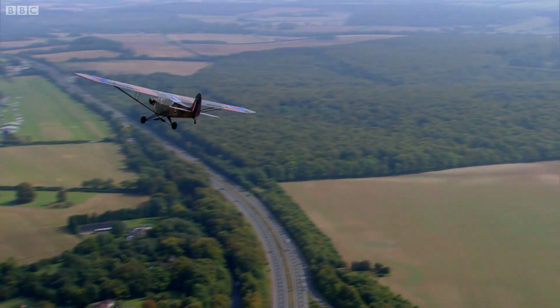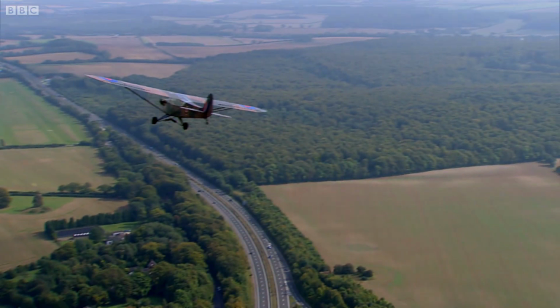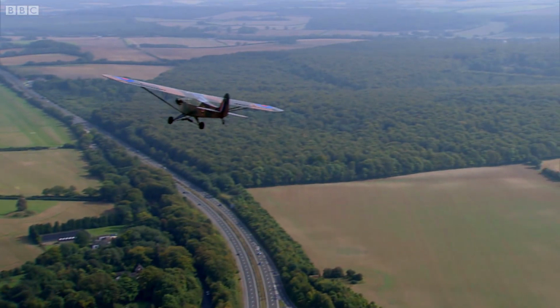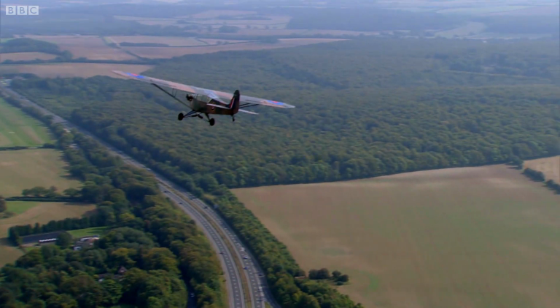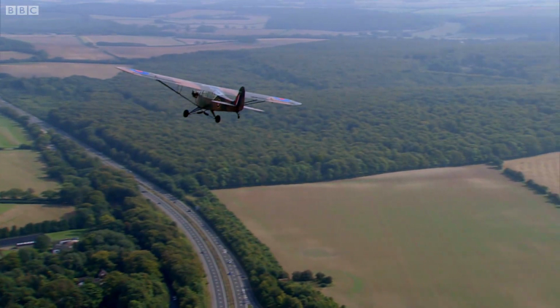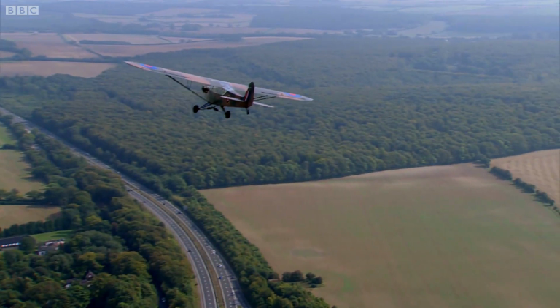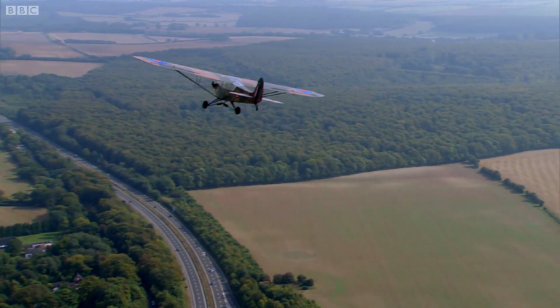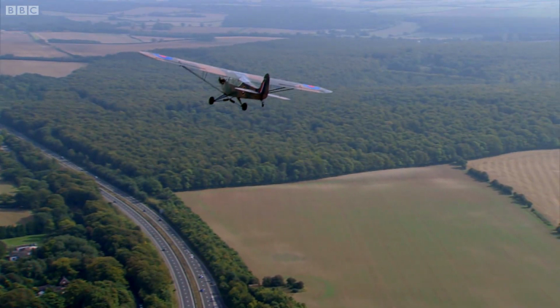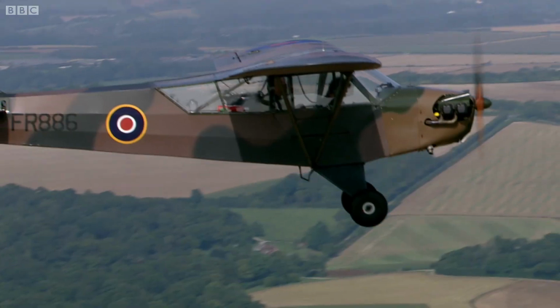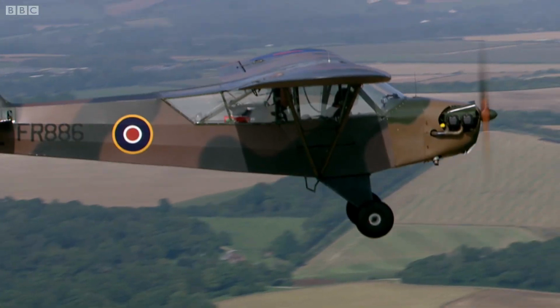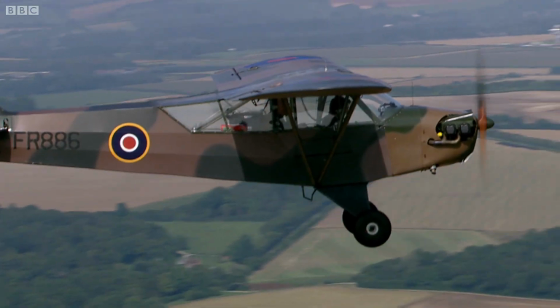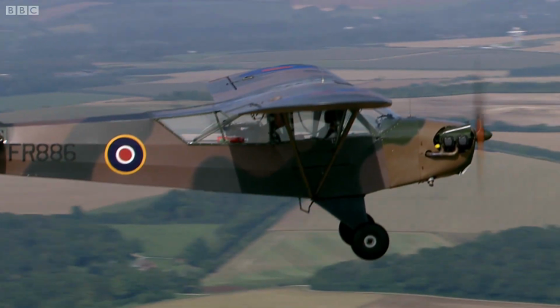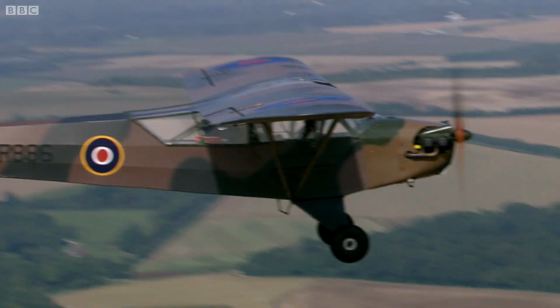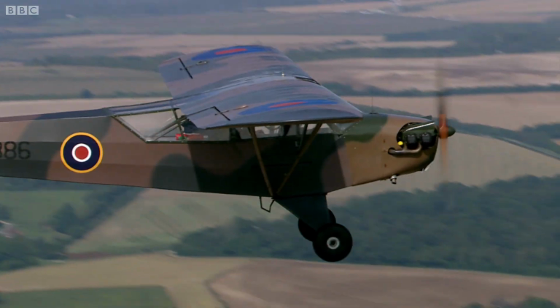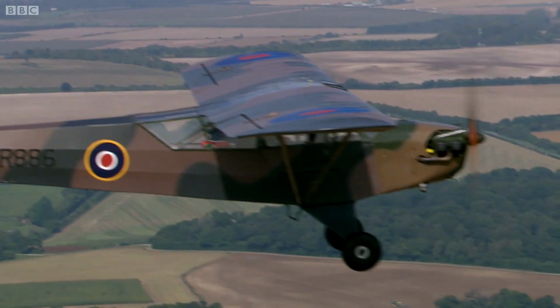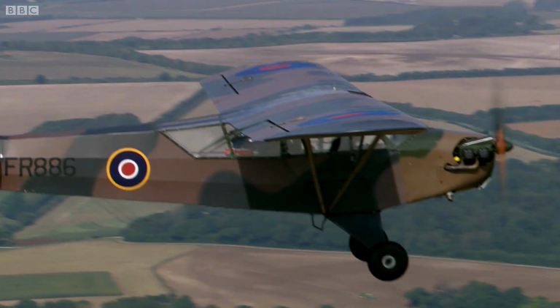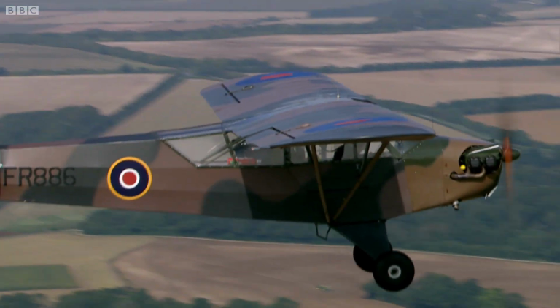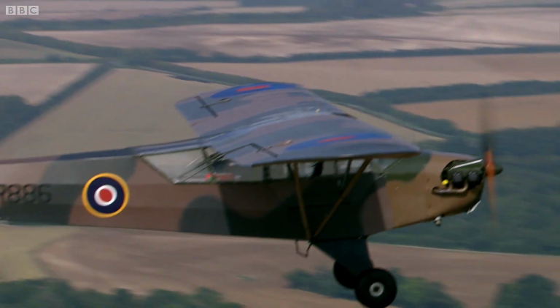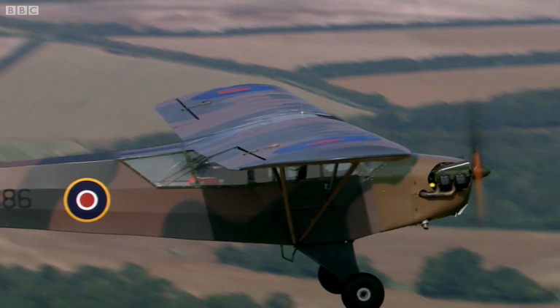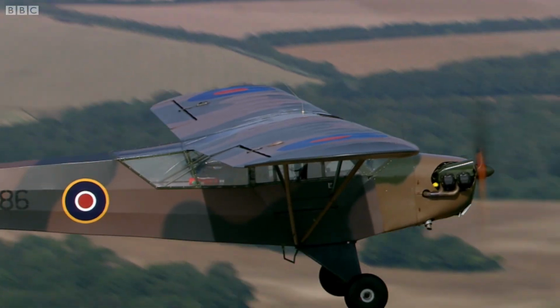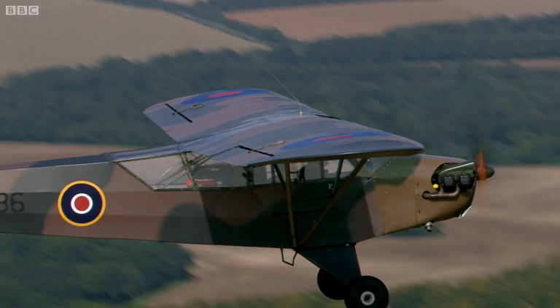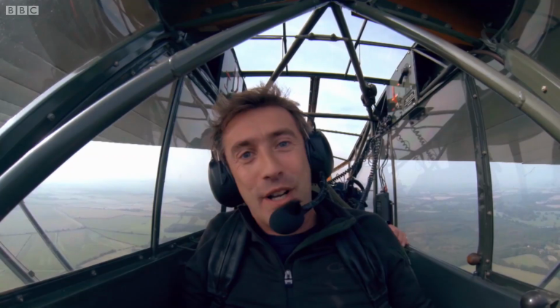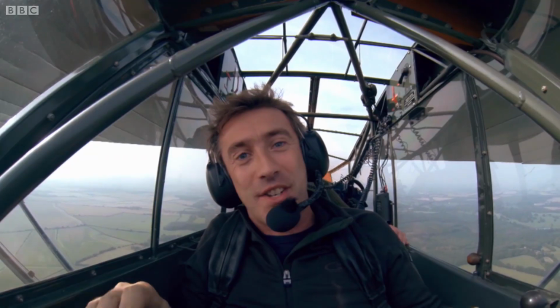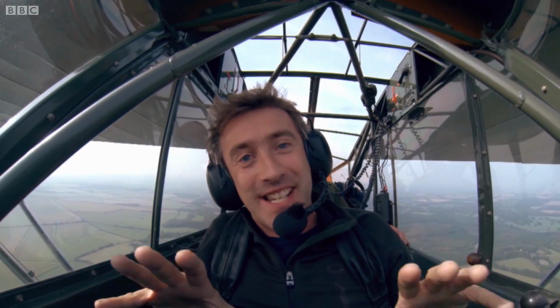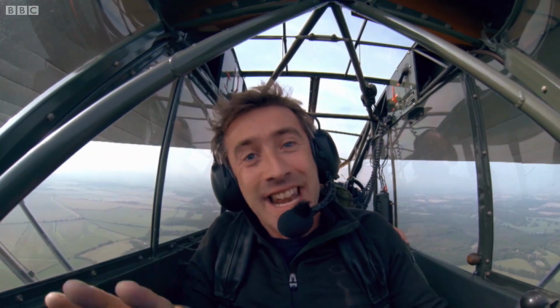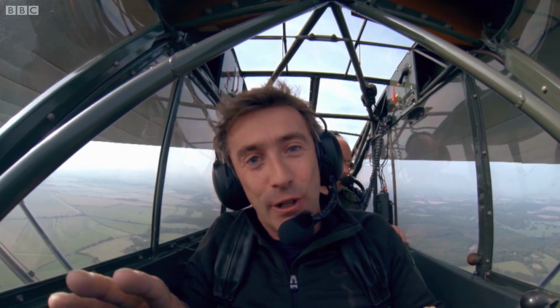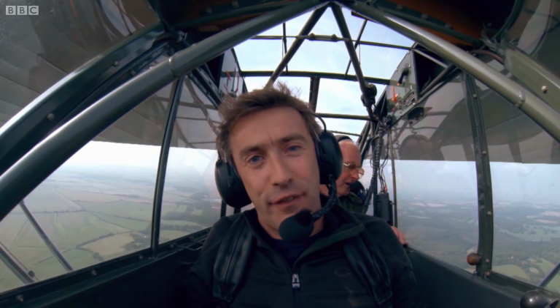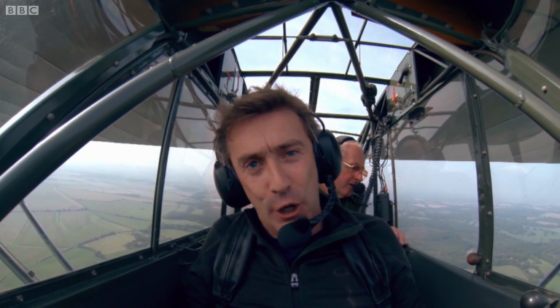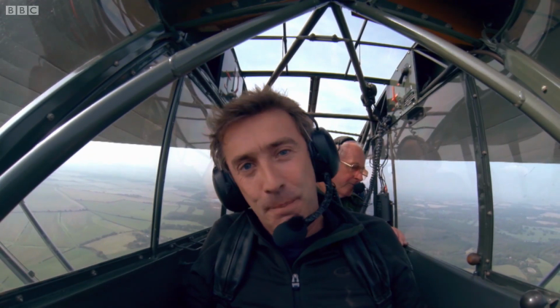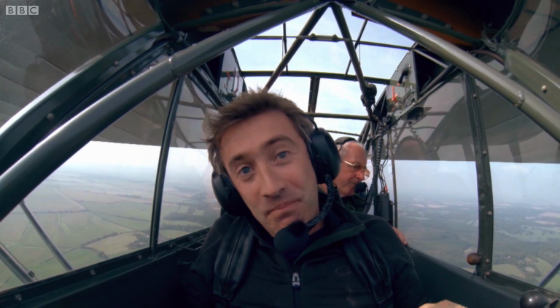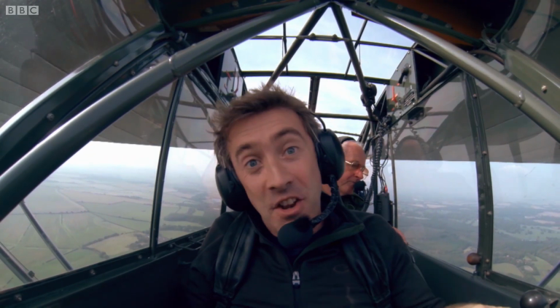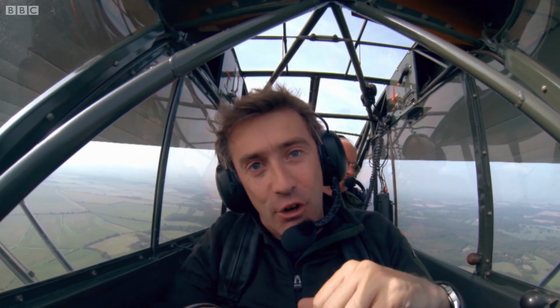So in 1941, the RAF hatched an even more ambitious plan, which was to send all that fuel underground.